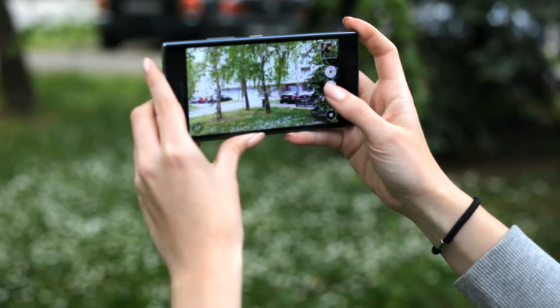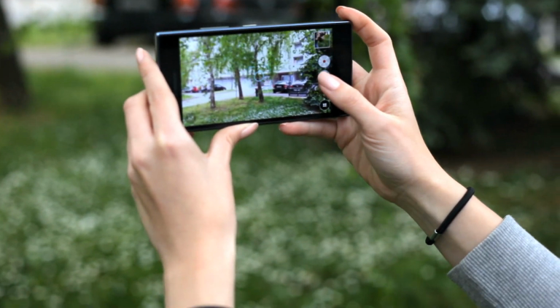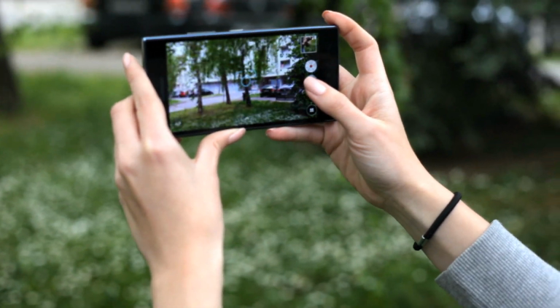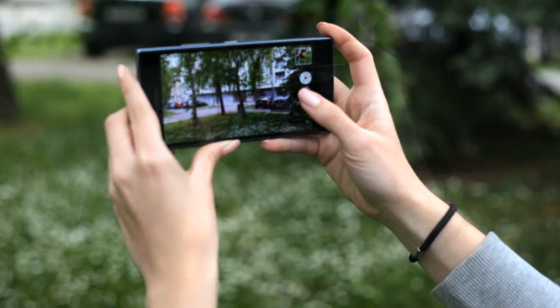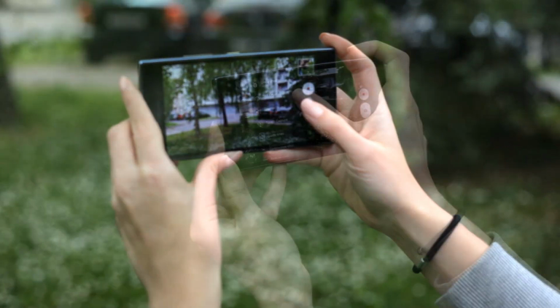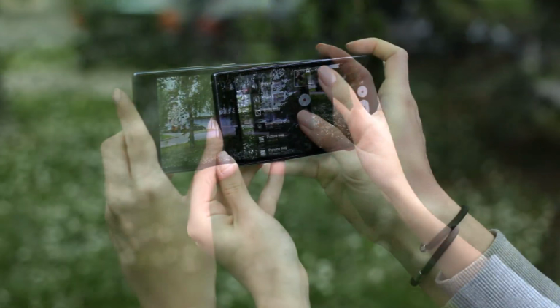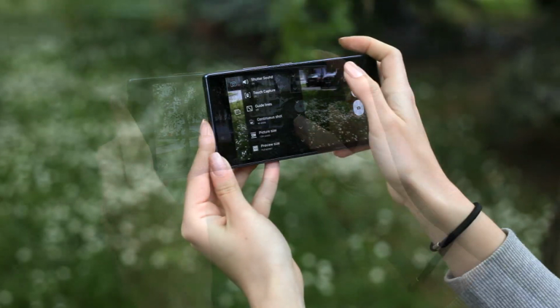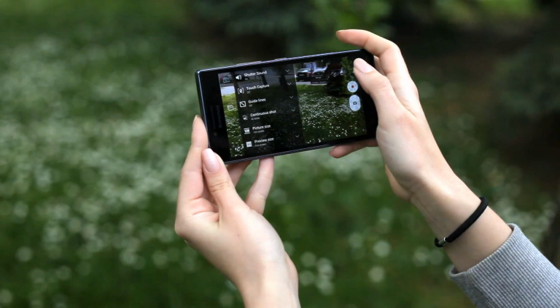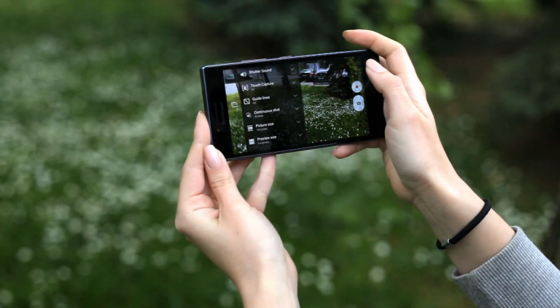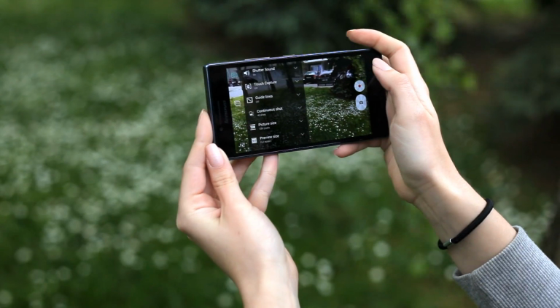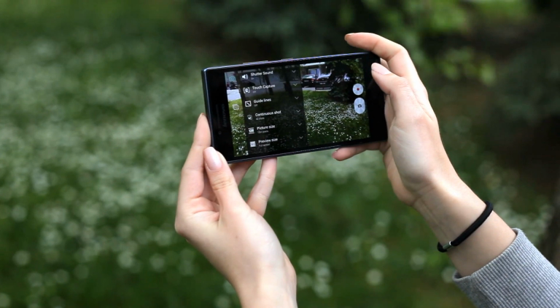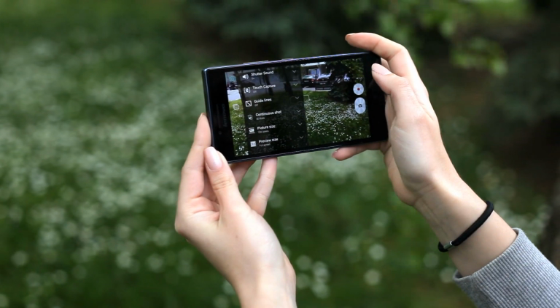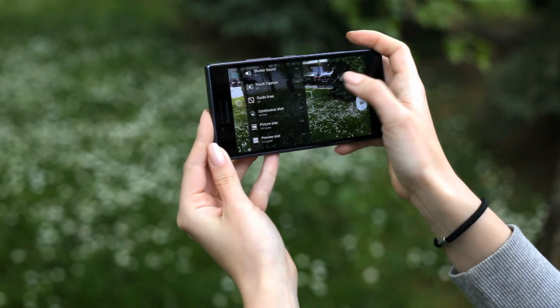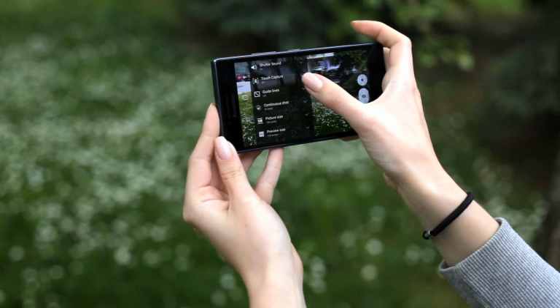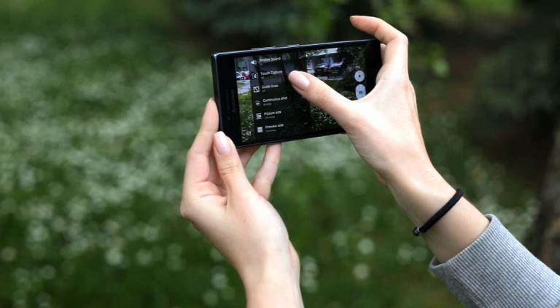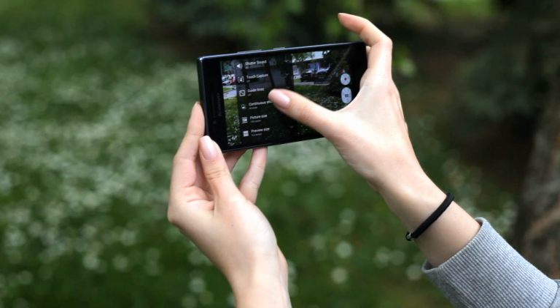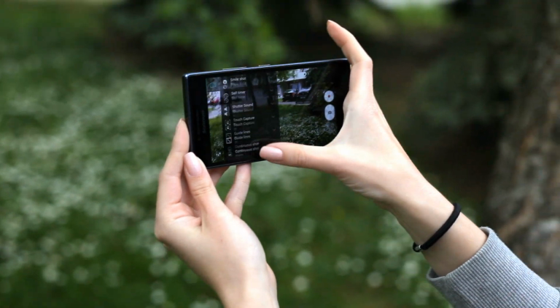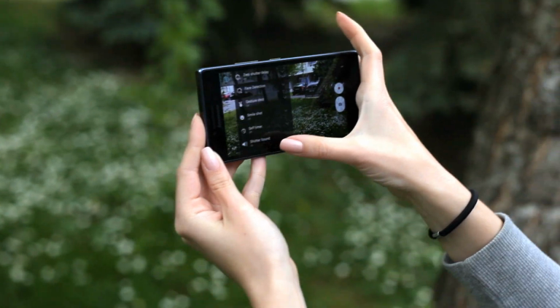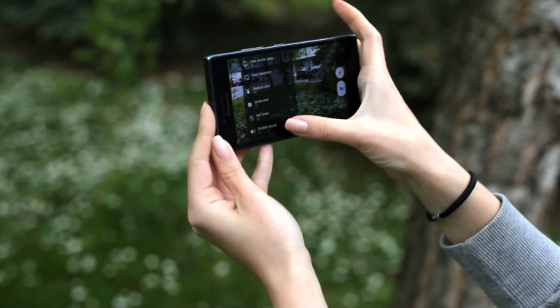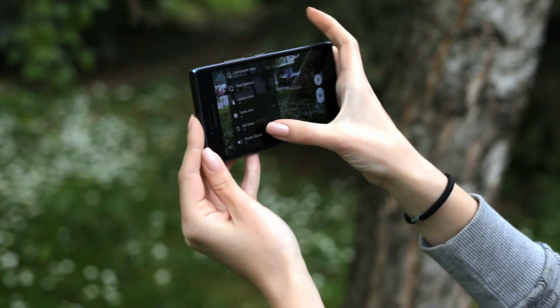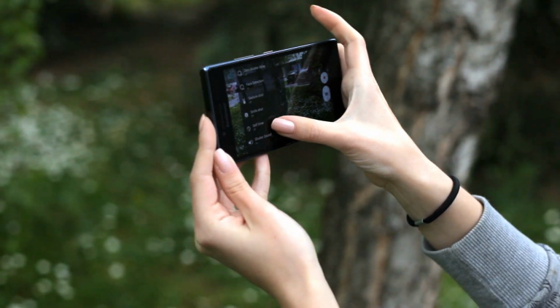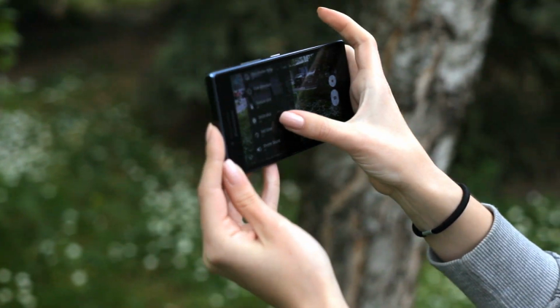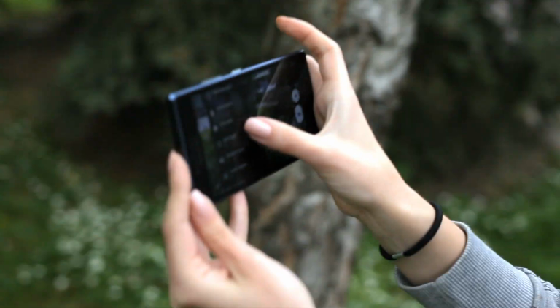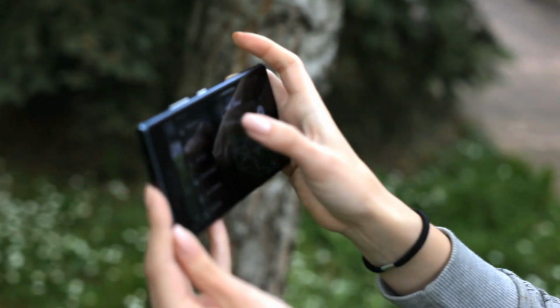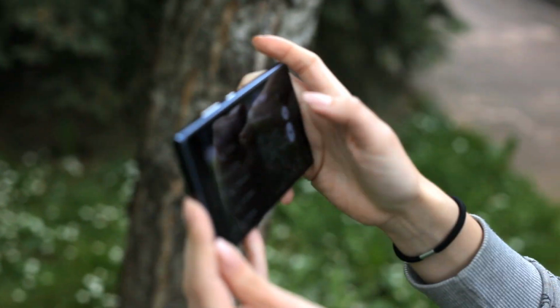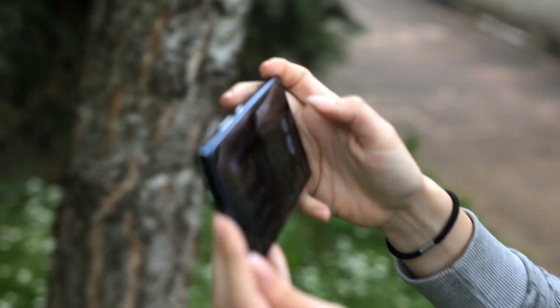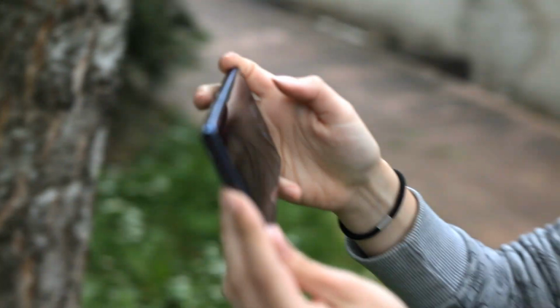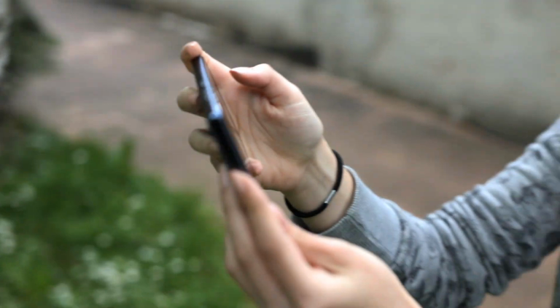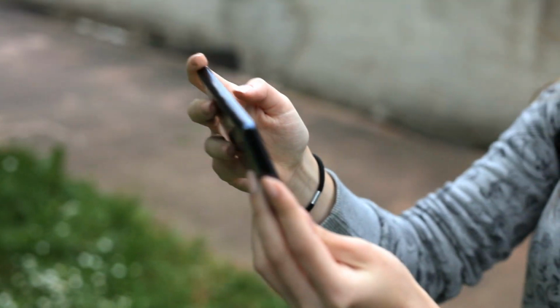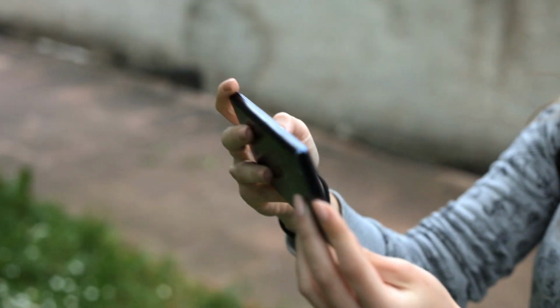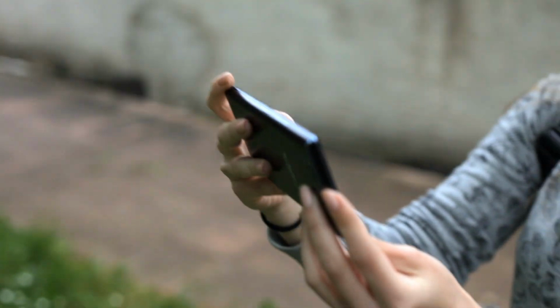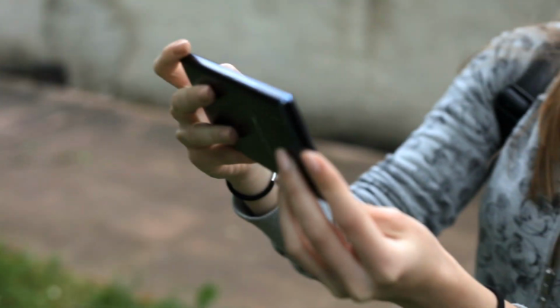You get panorama, but you don't get HDR. You don't get different or more advanced options either.